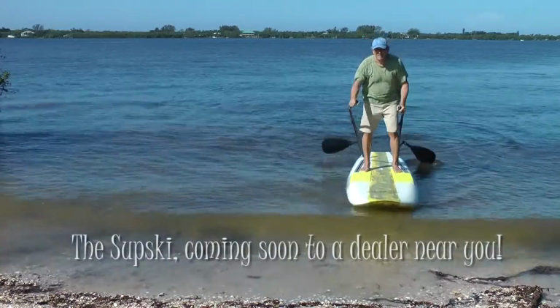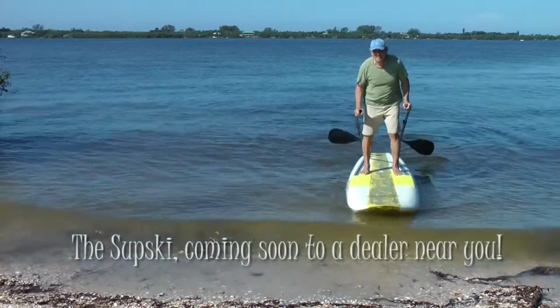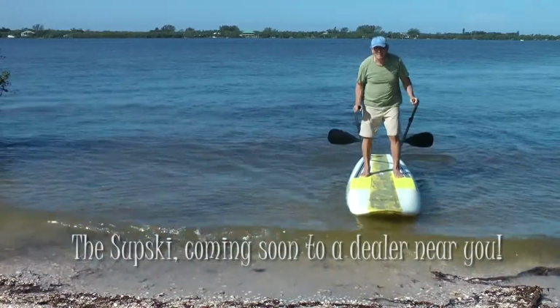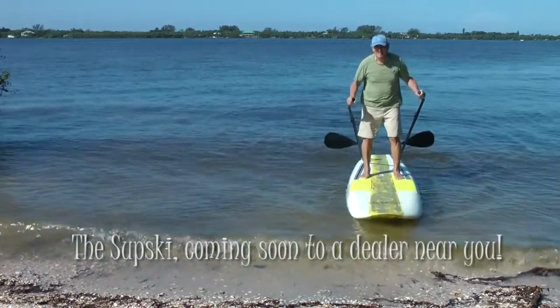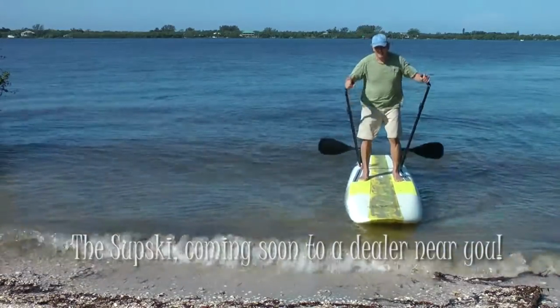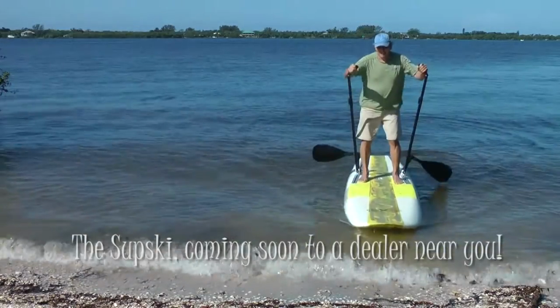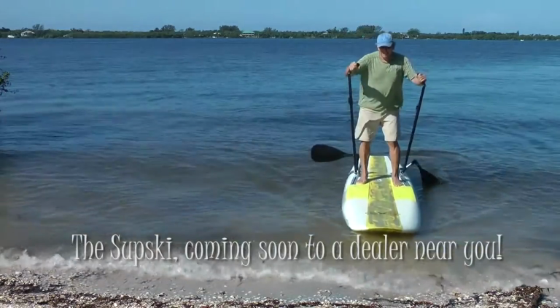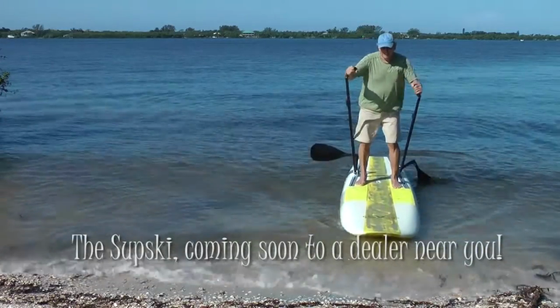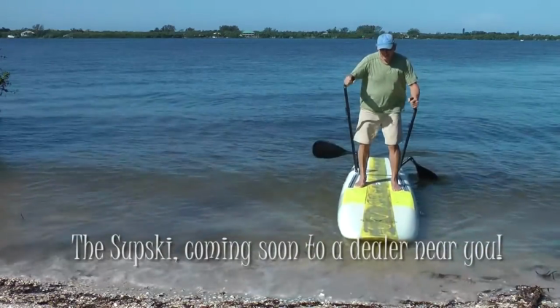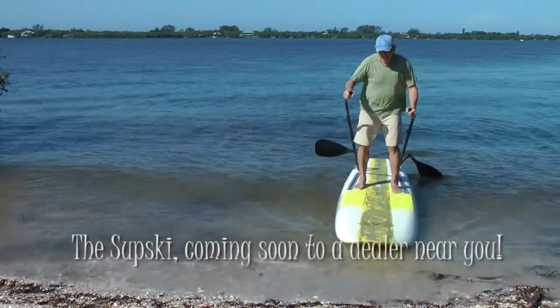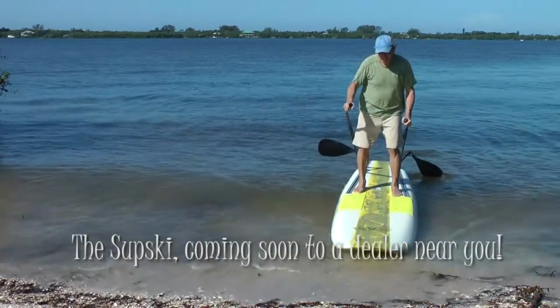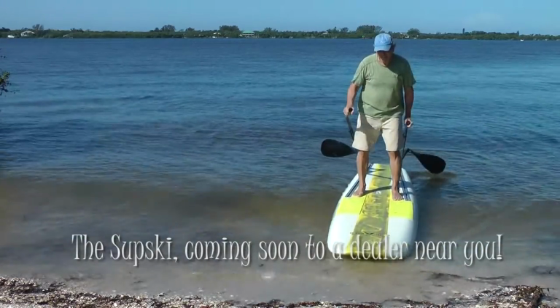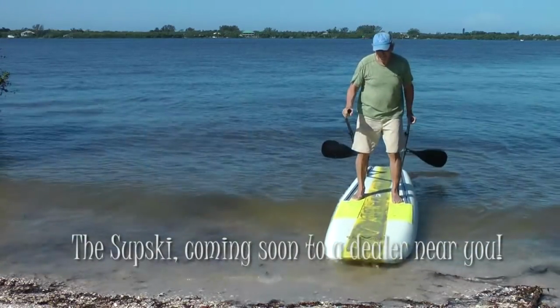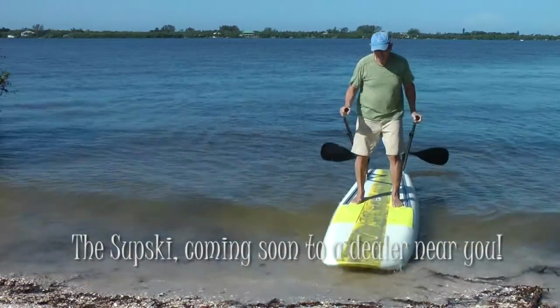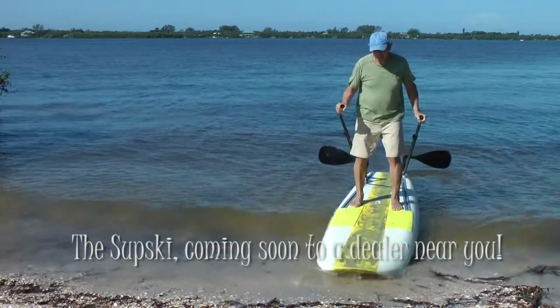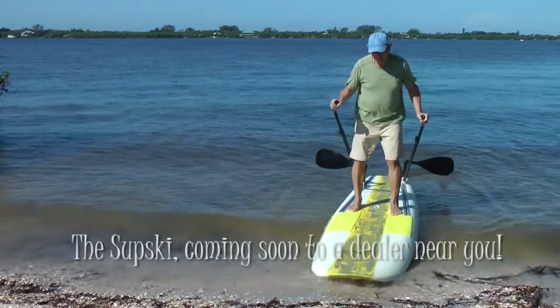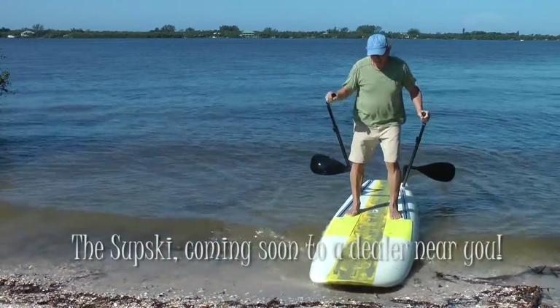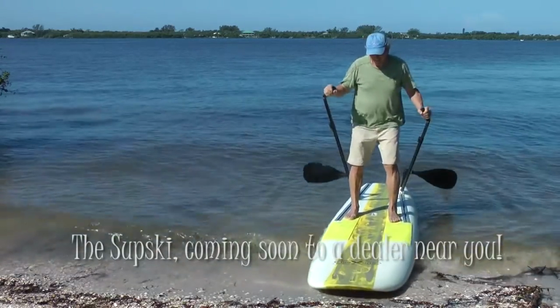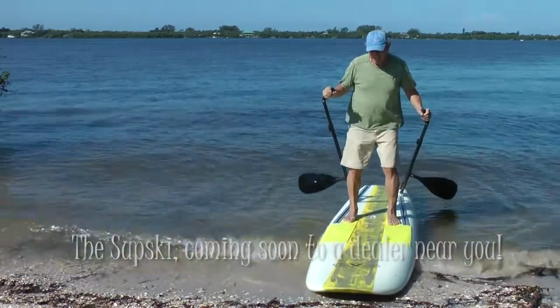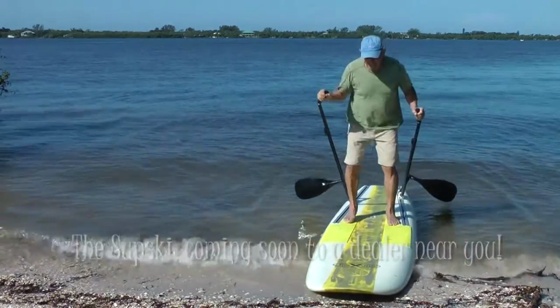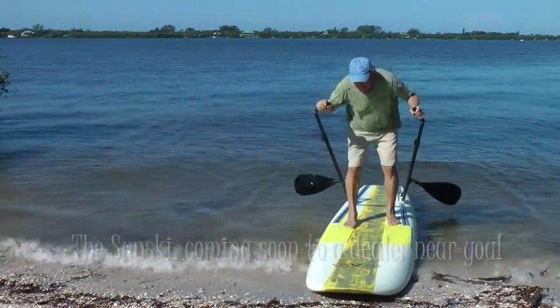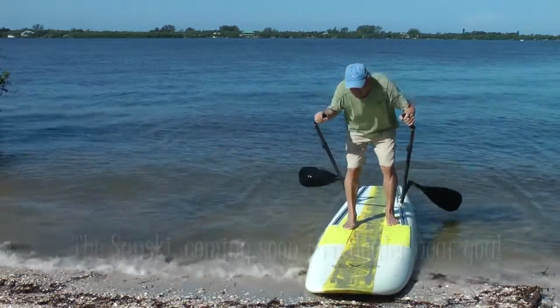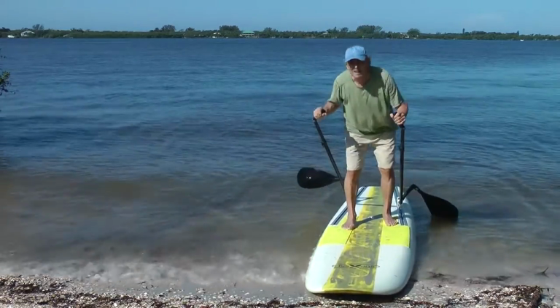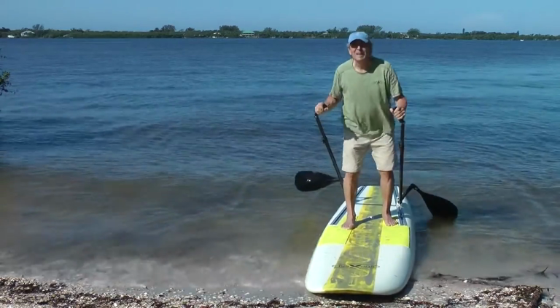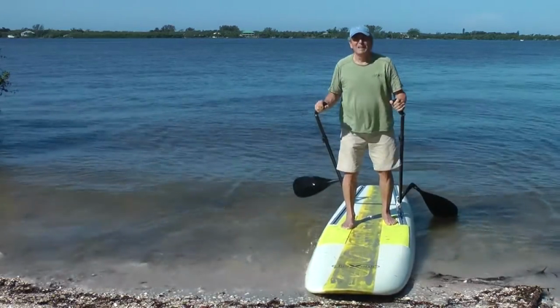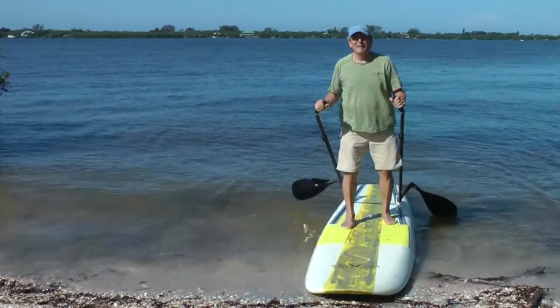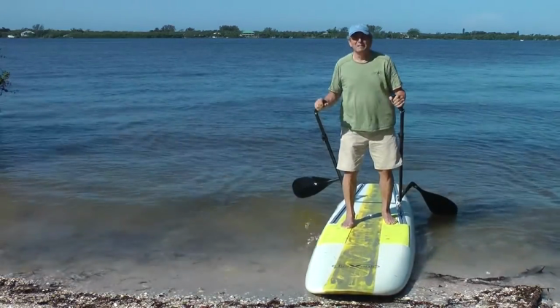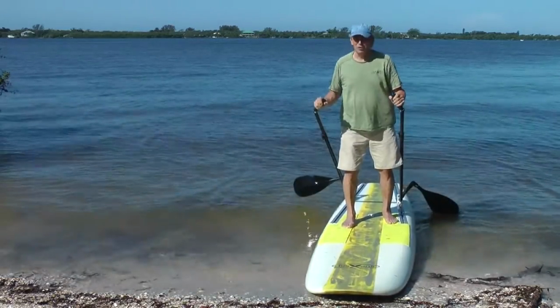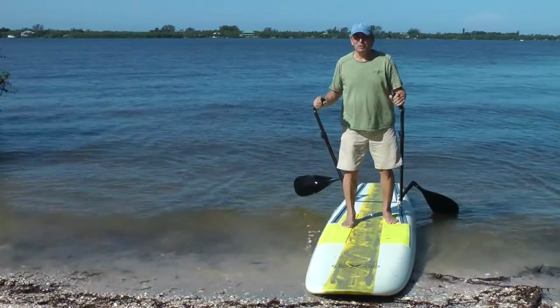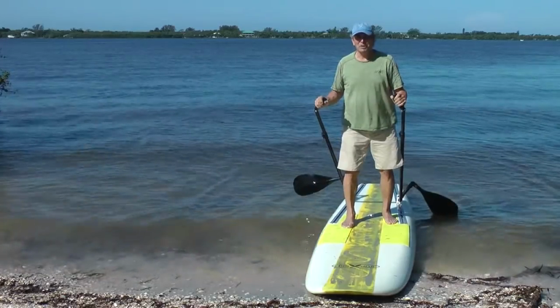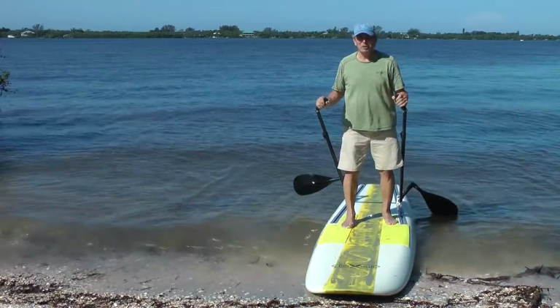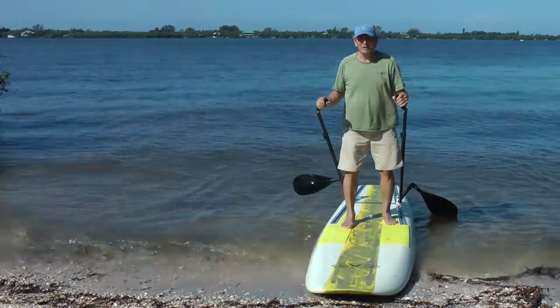The SupSki — coming soon to a paddleboard dealer near you. That's all there is to it.